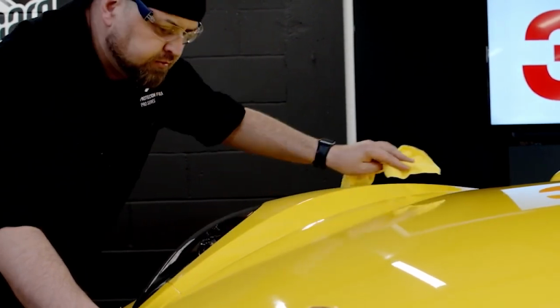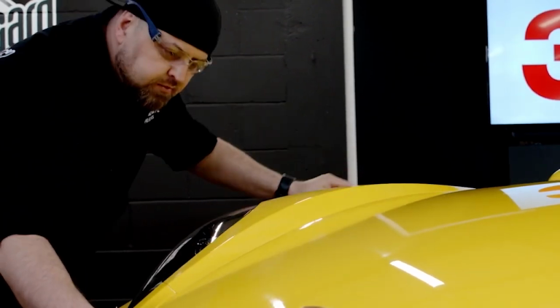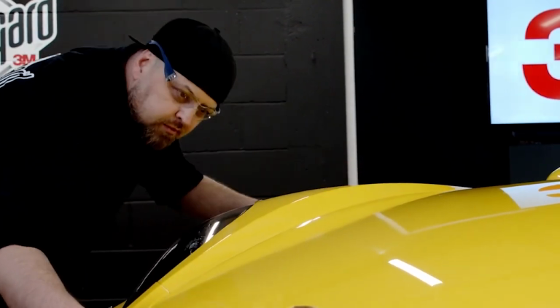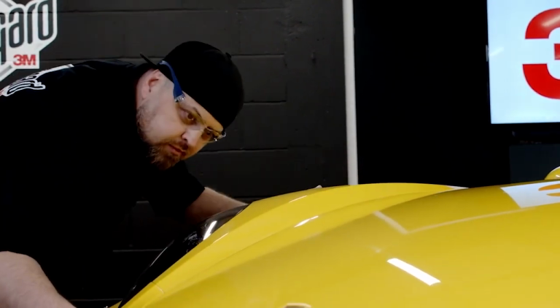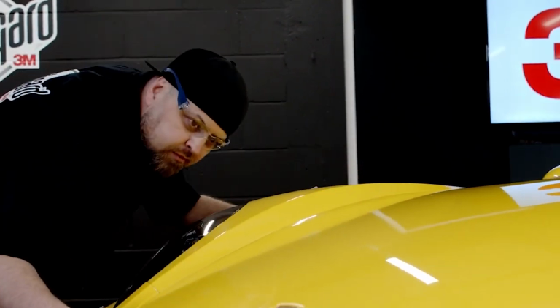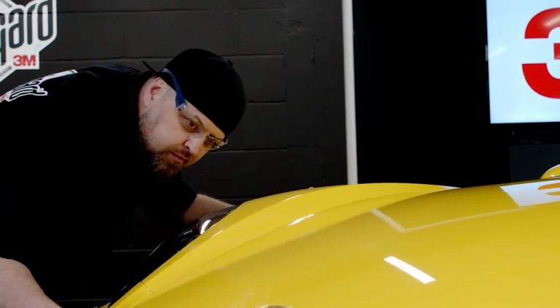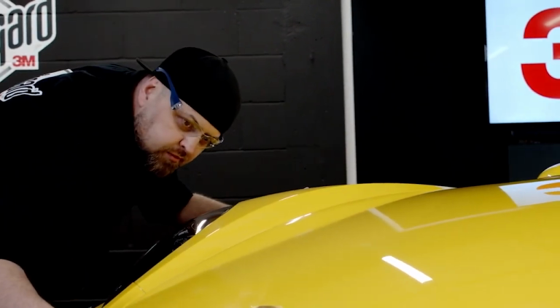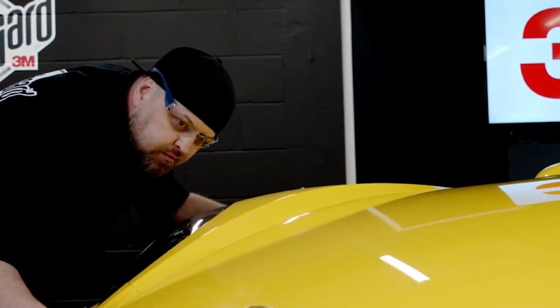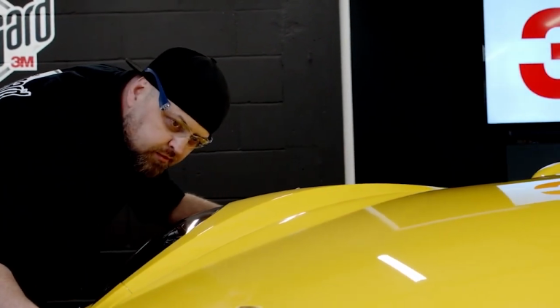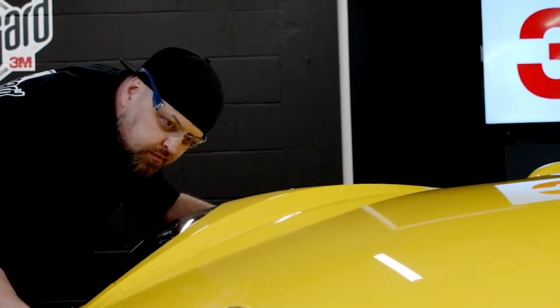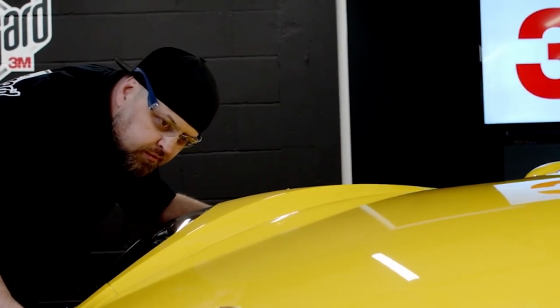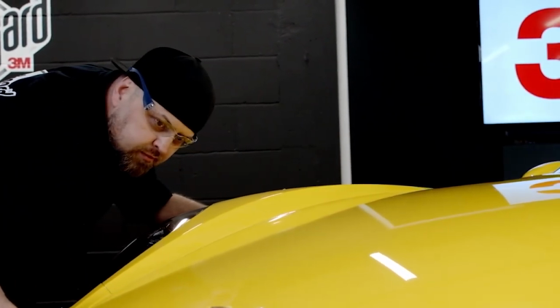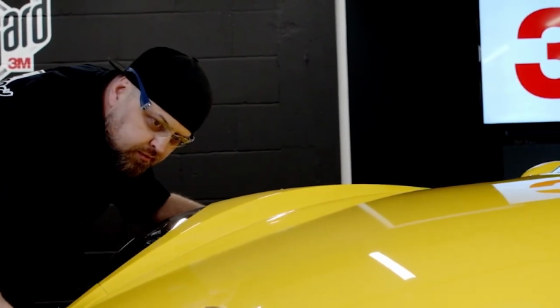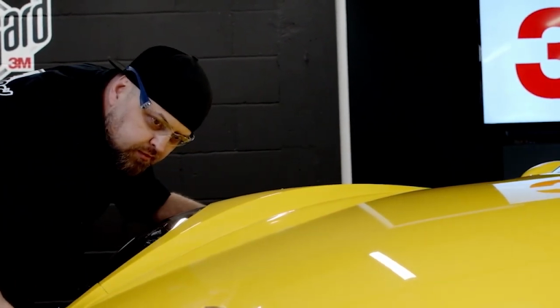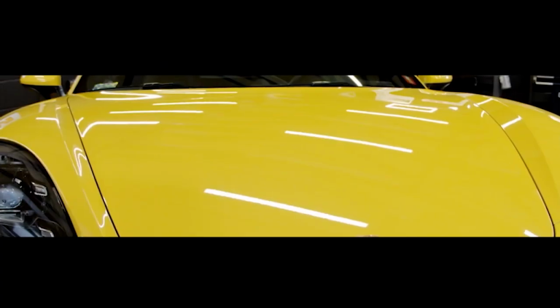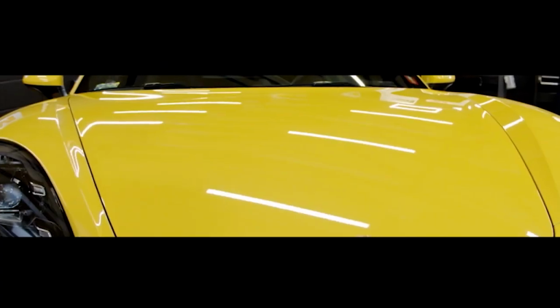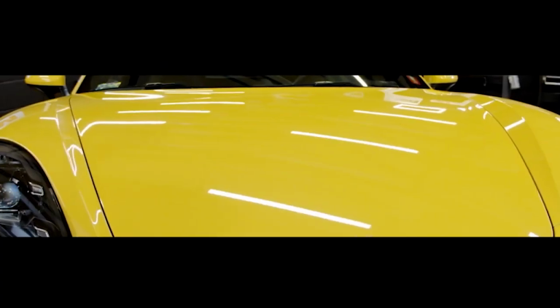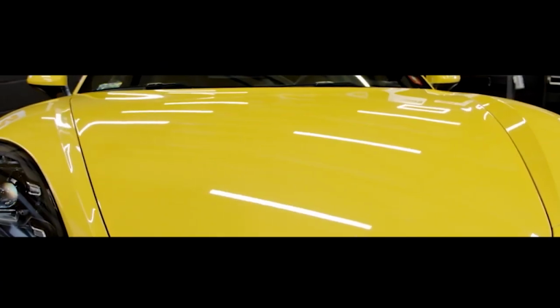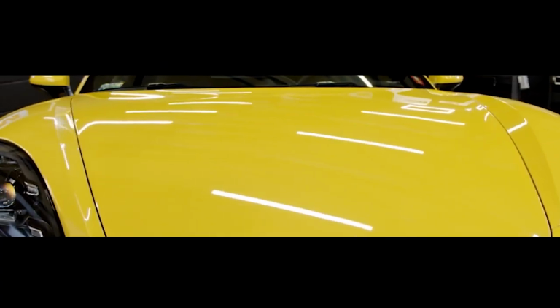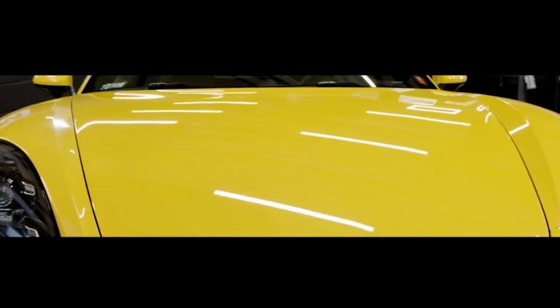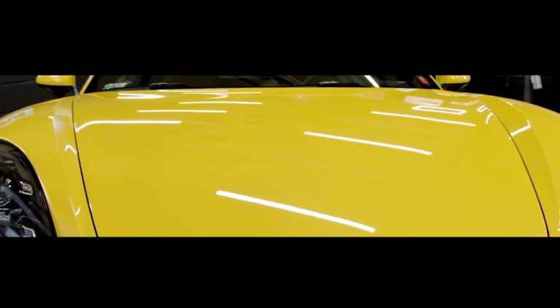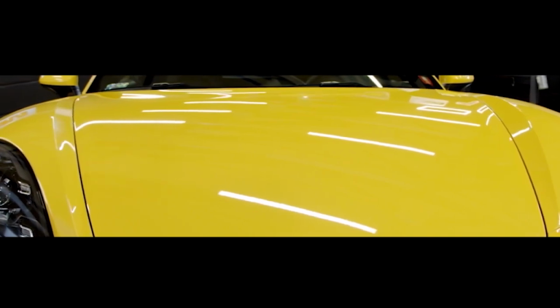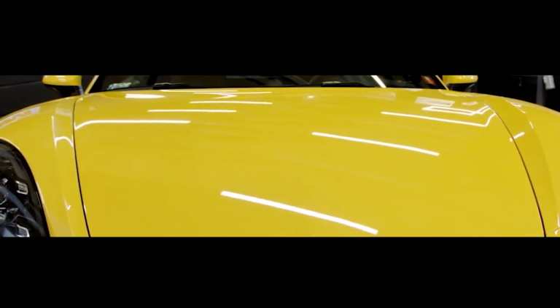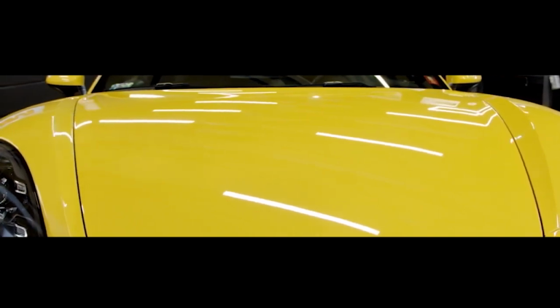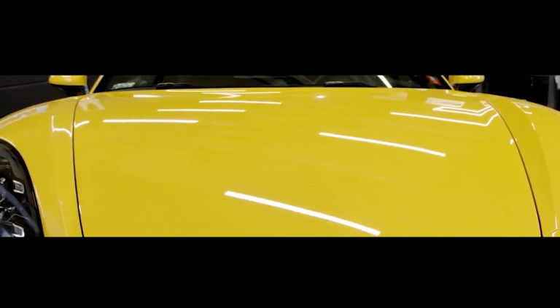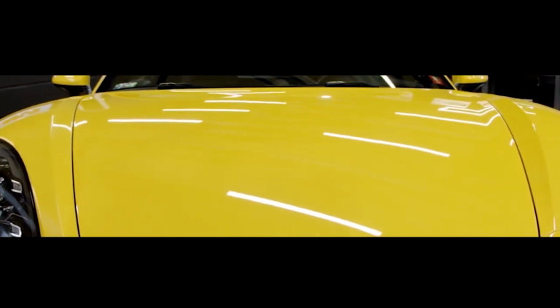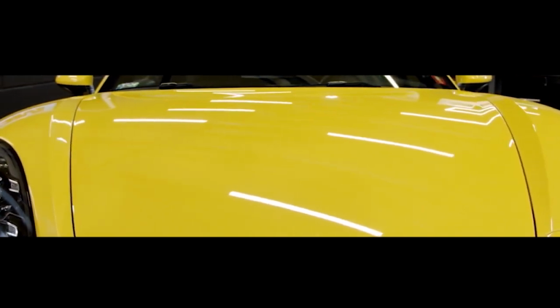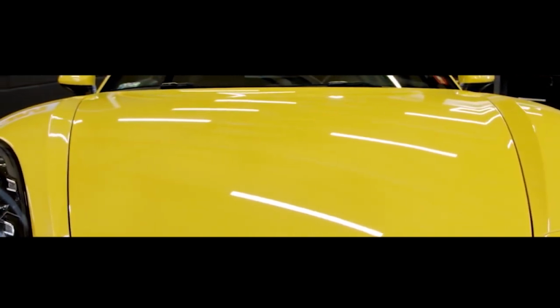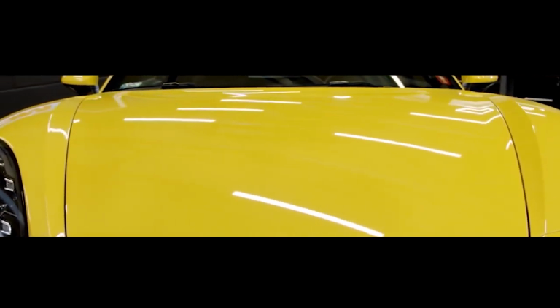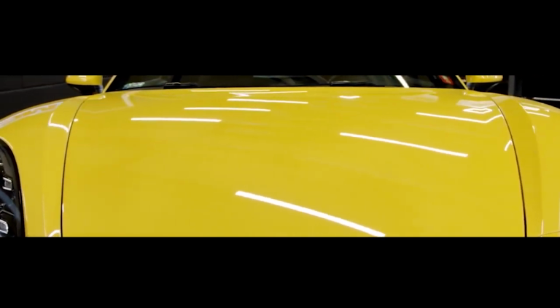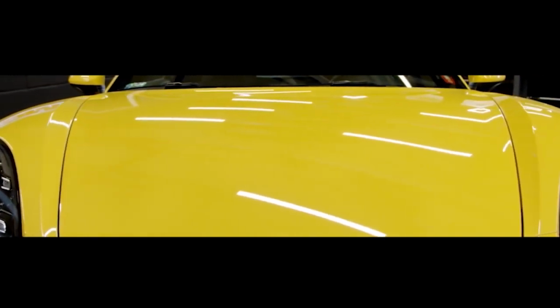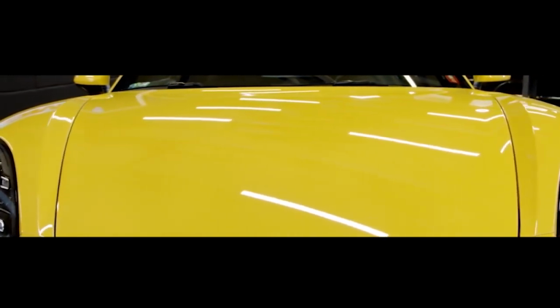Close the hood and wipe the whole surface for final inspection. This is how you can install 3M Paint Protection Film.